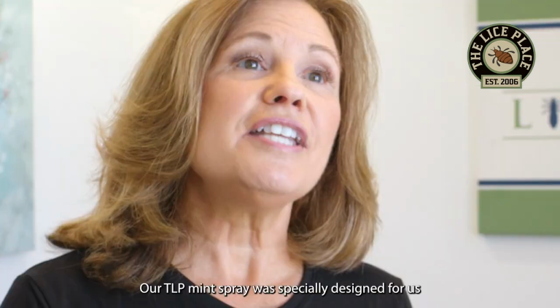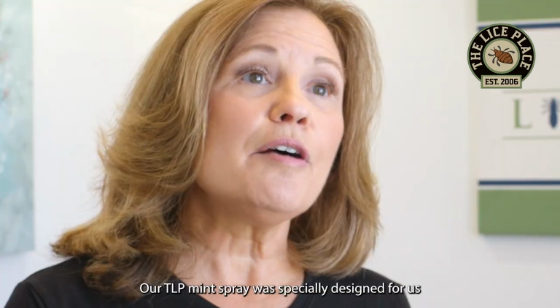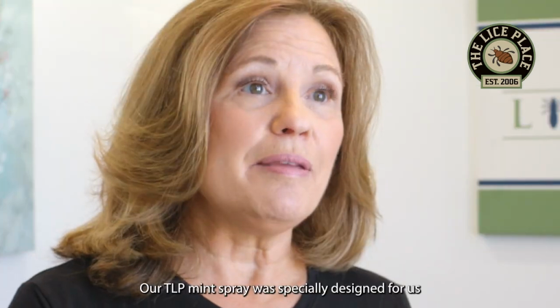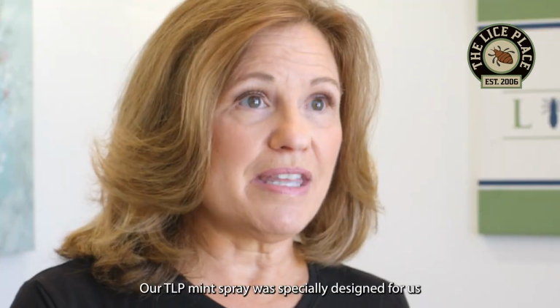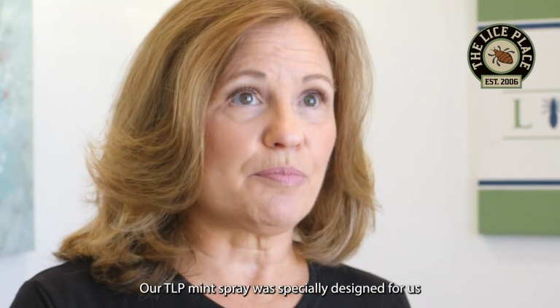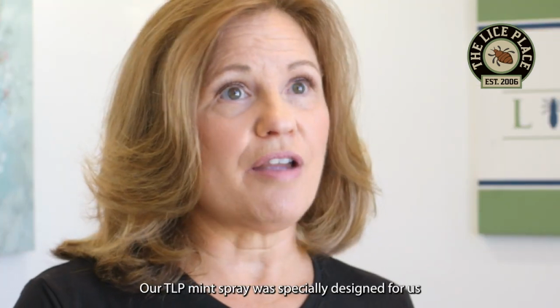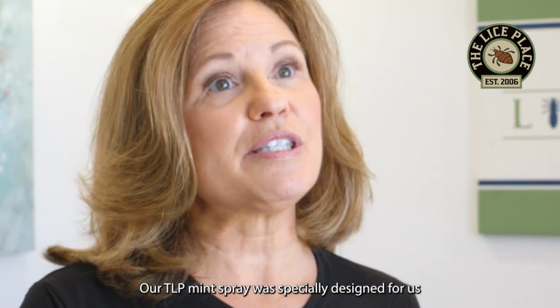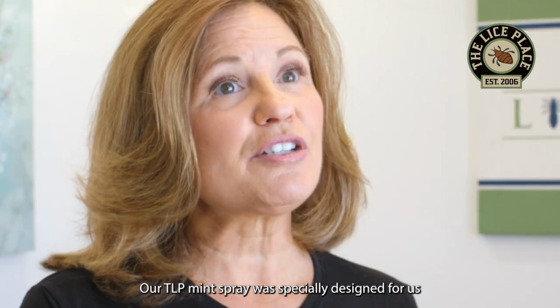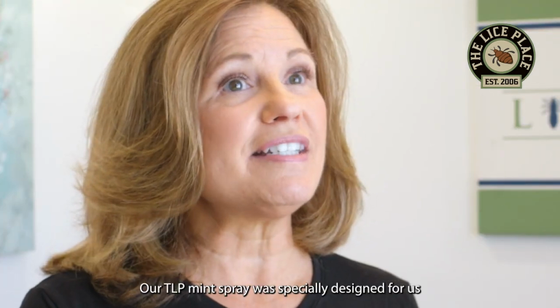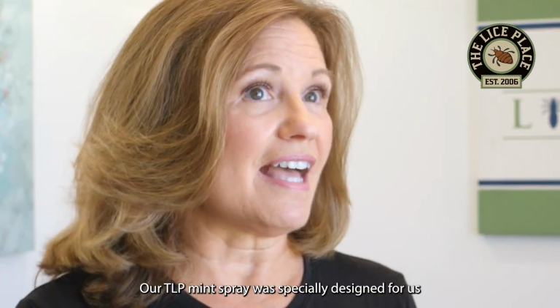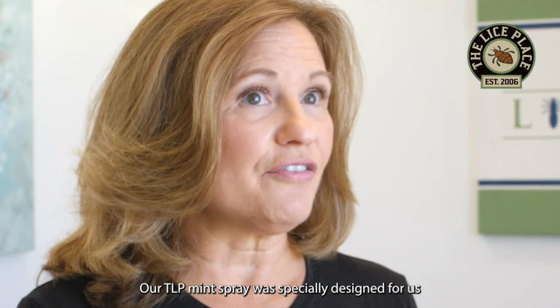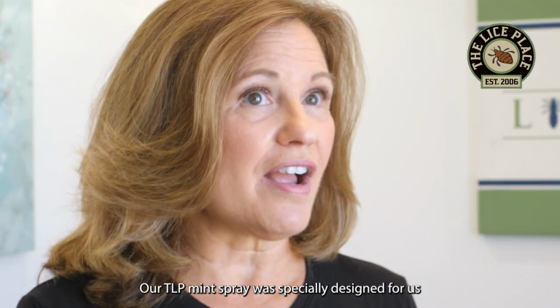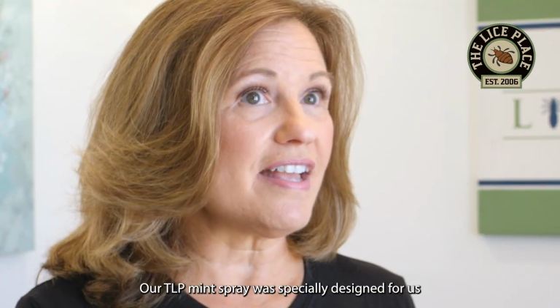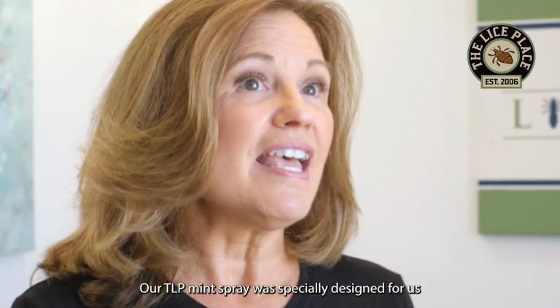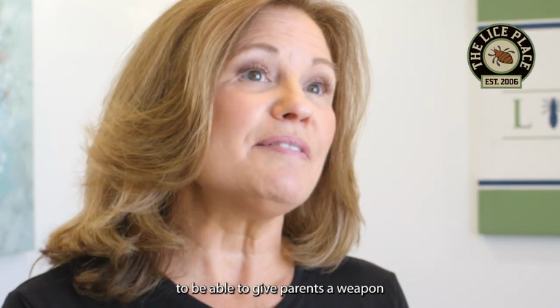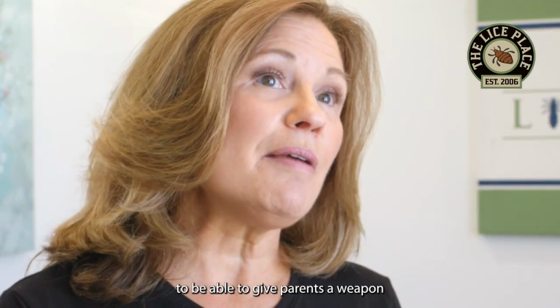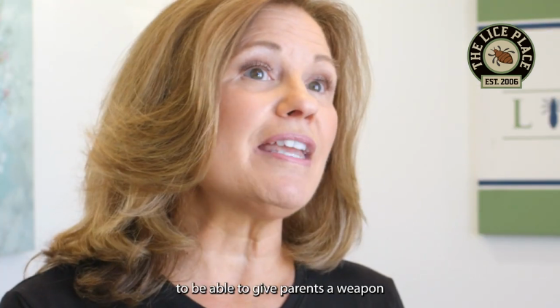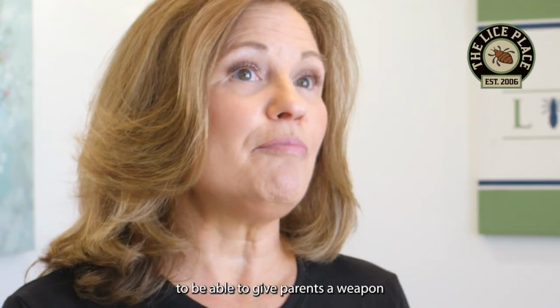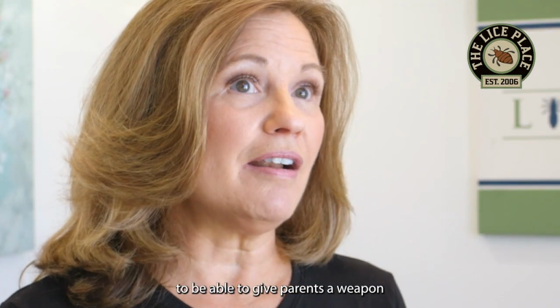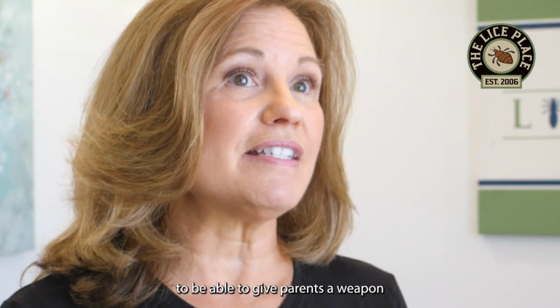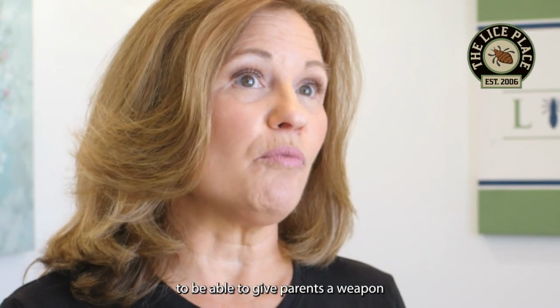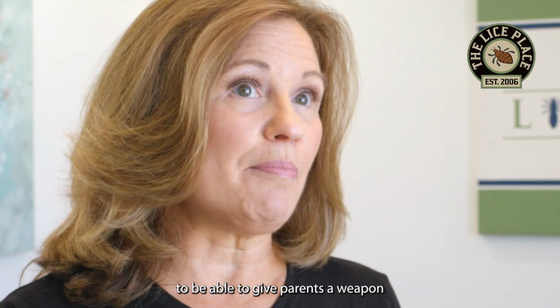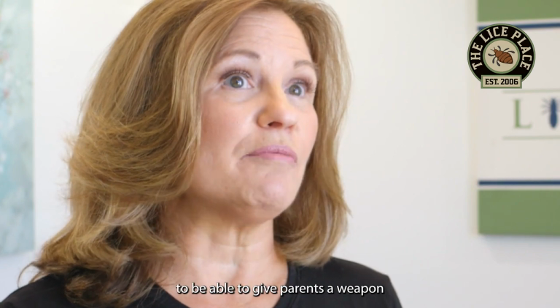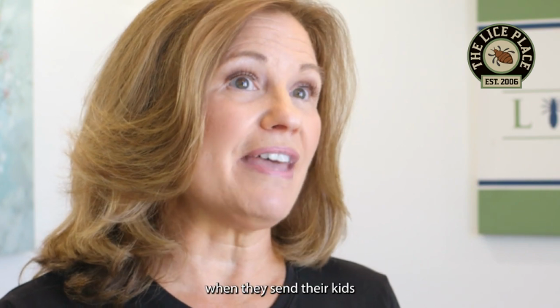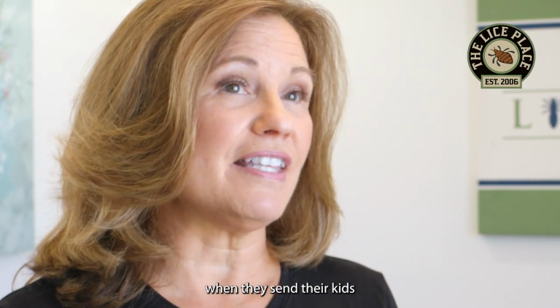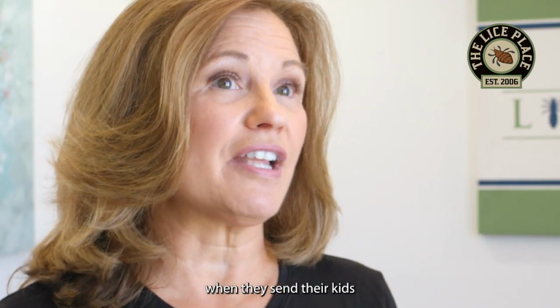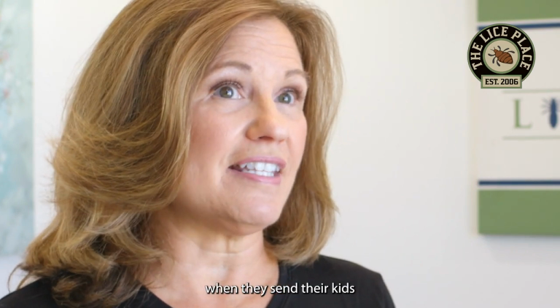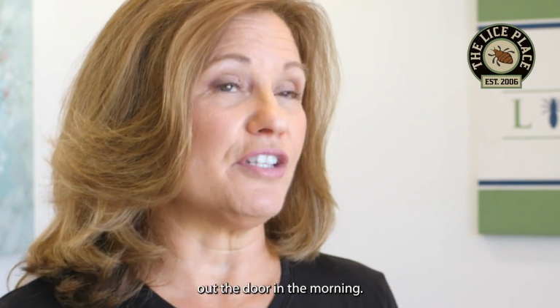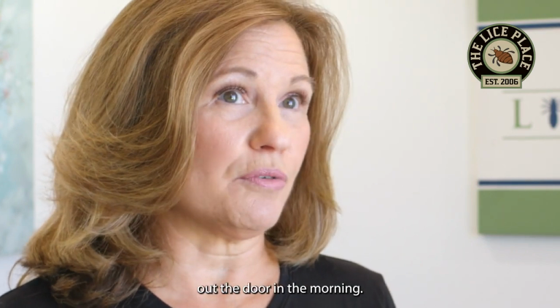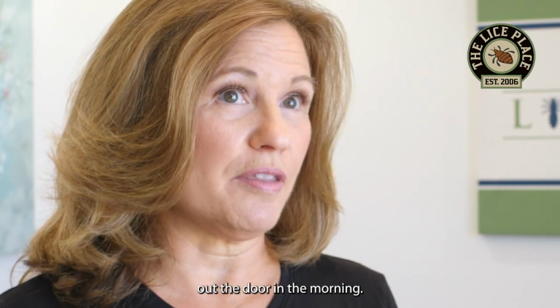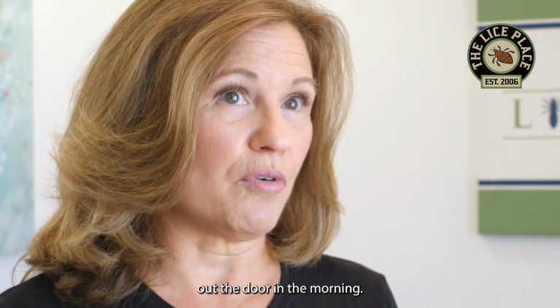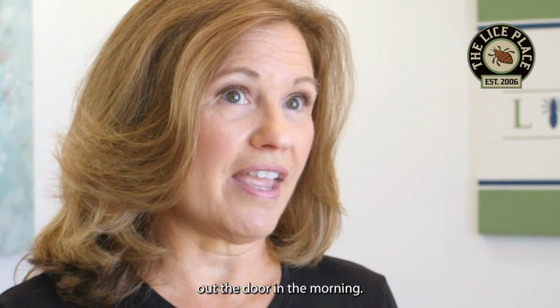Our TLP Mint Spray was specially designed to give parents a weapon when they send their kids out the door in the morning.